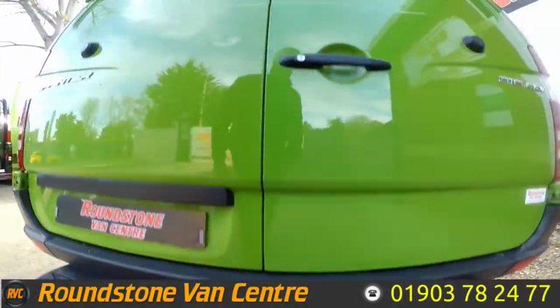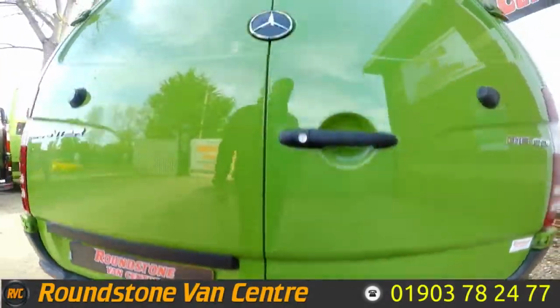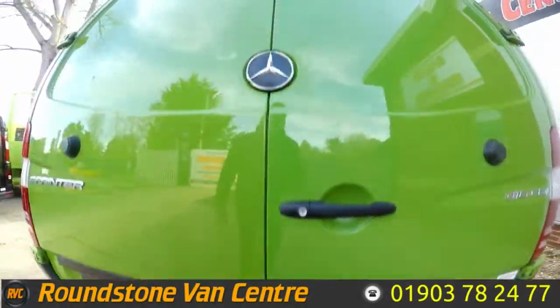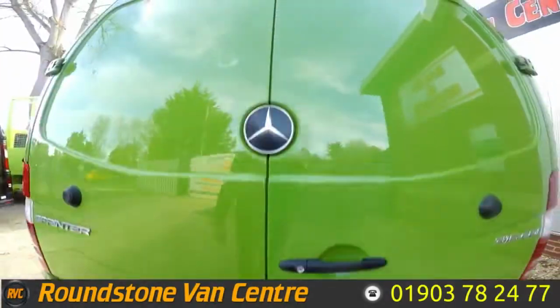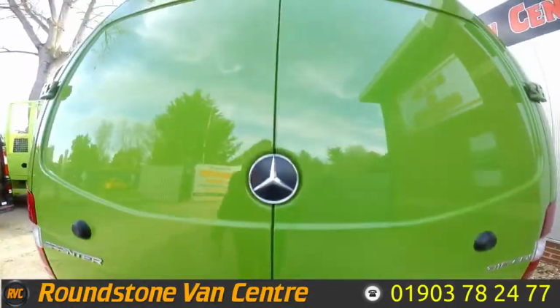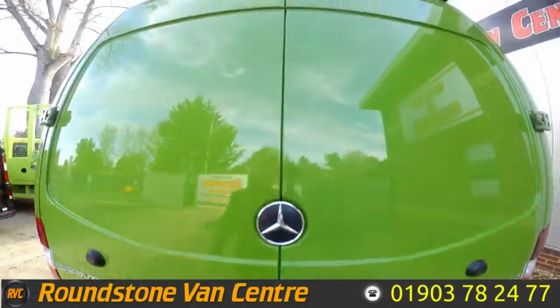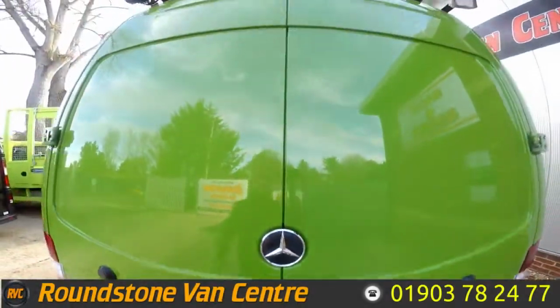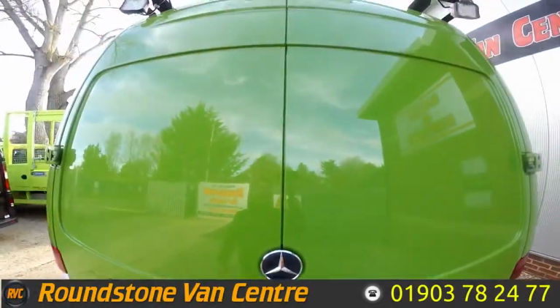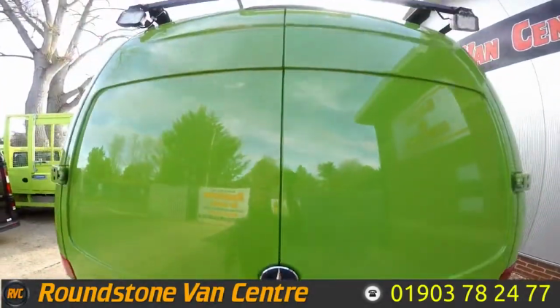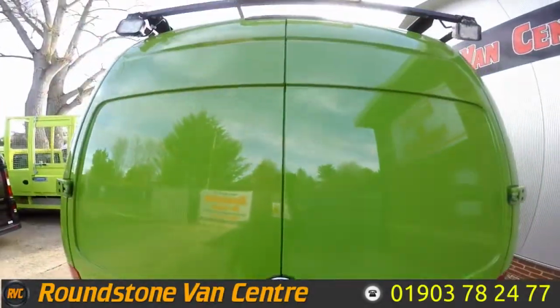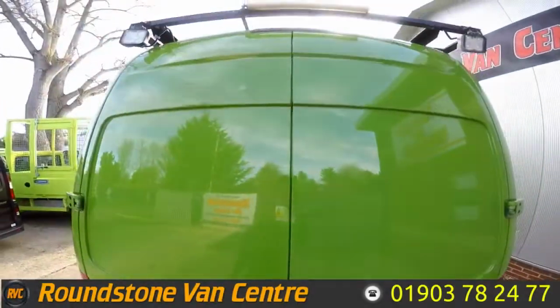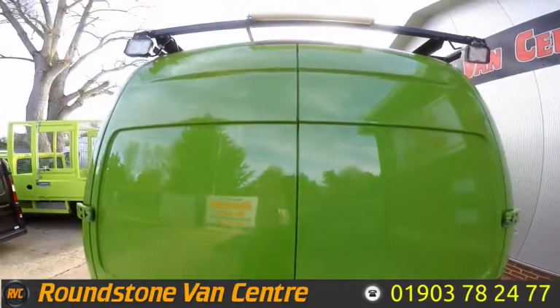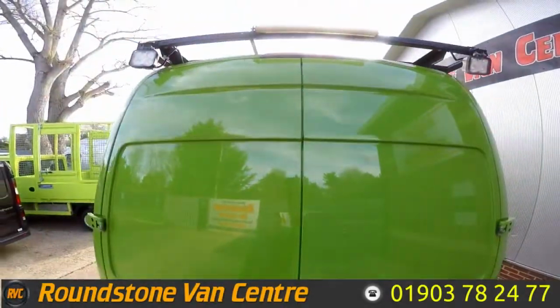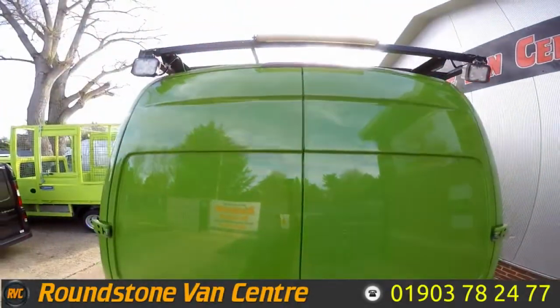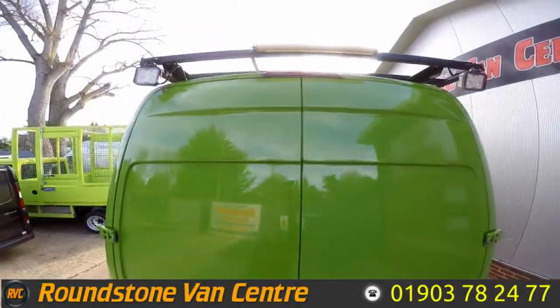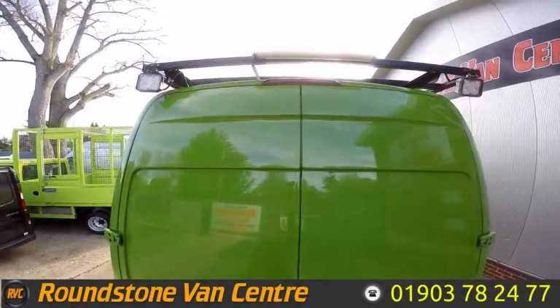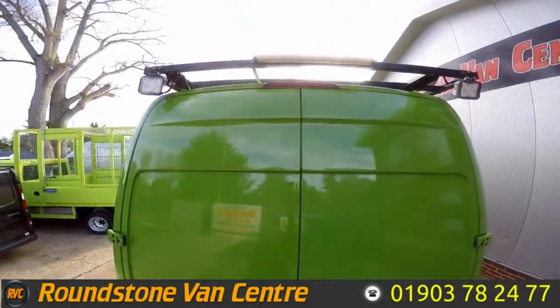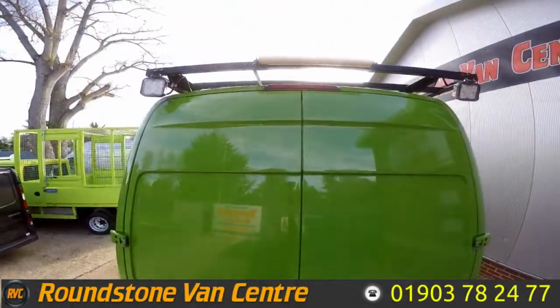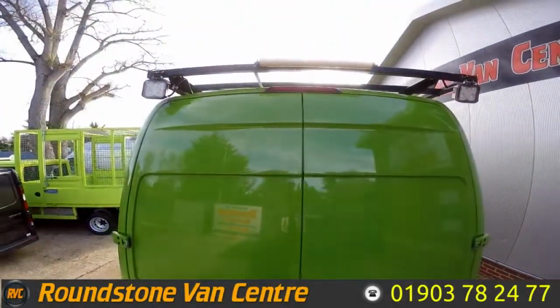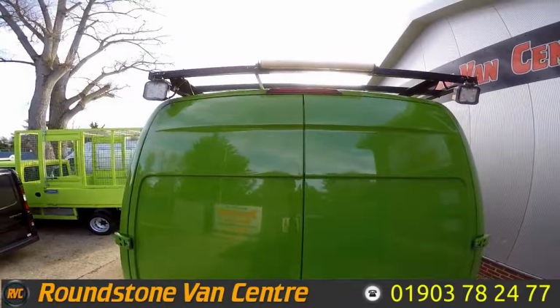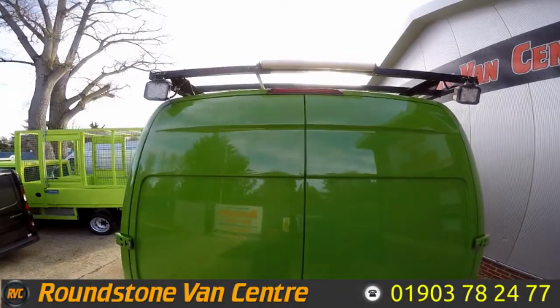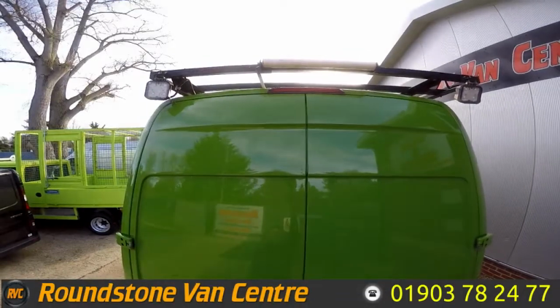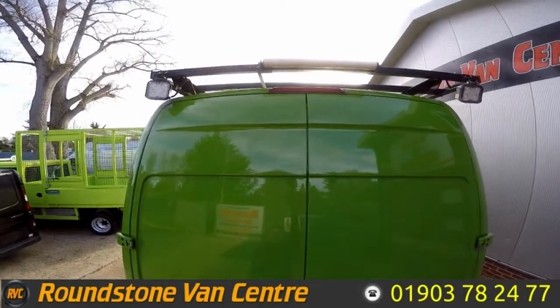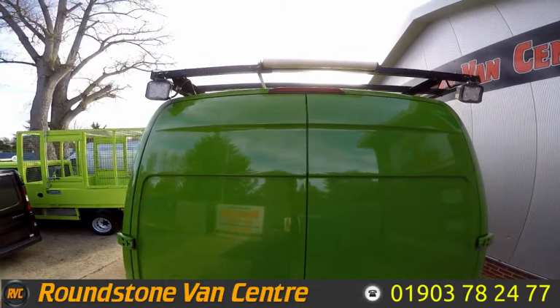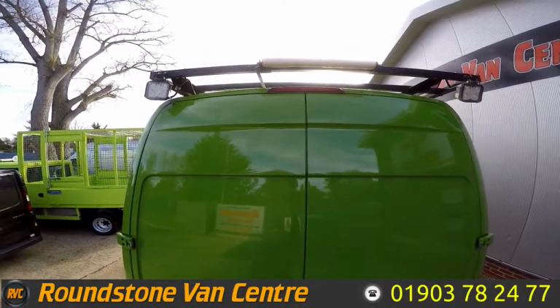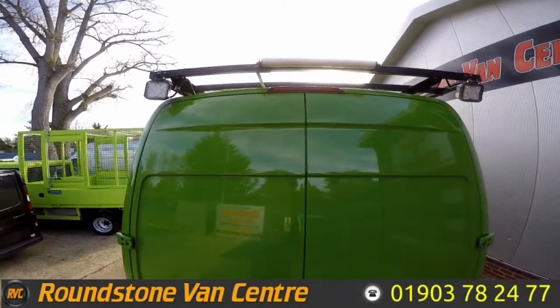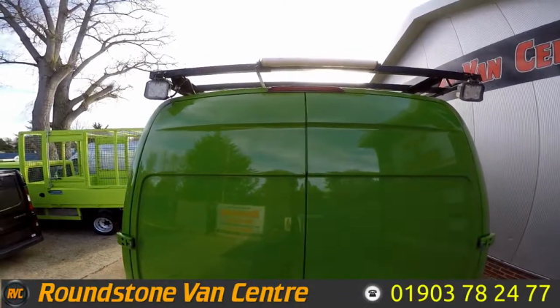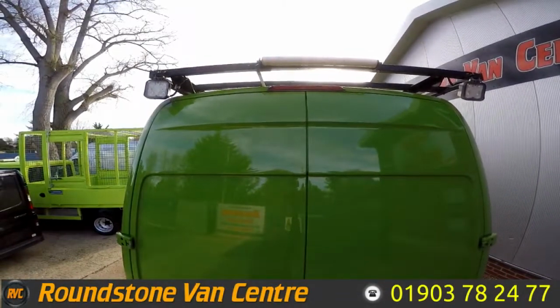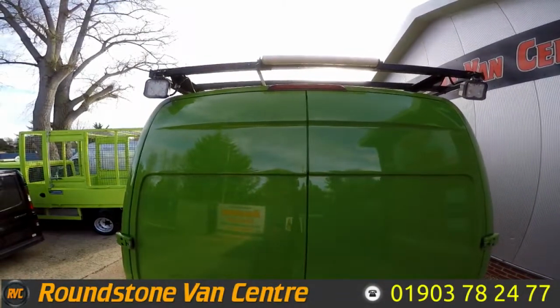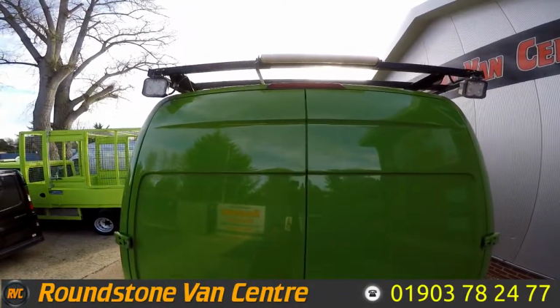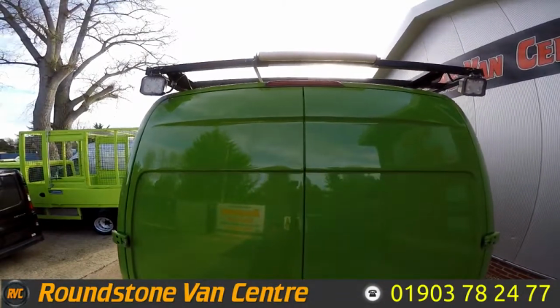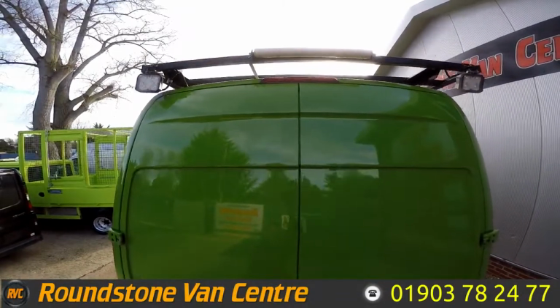As we take a look up to the top, we've got a full-length SuperTrux roof rack.